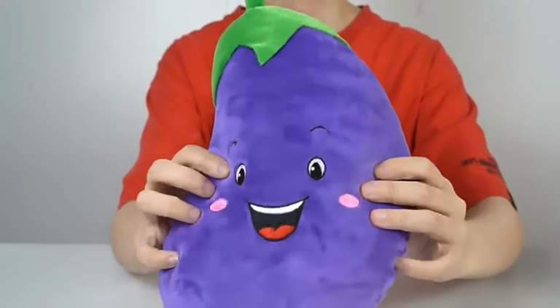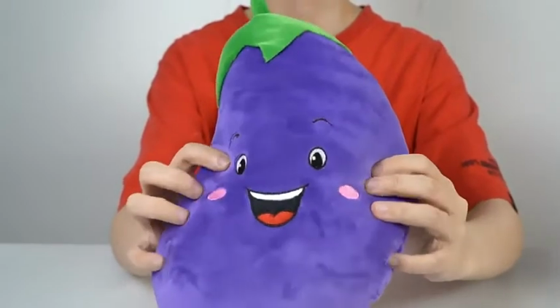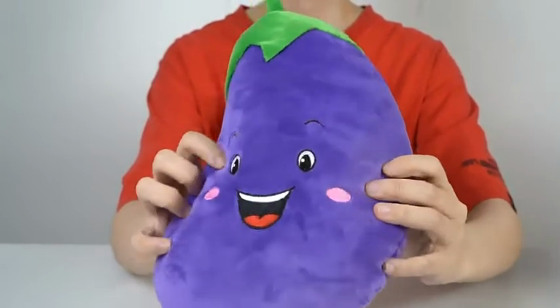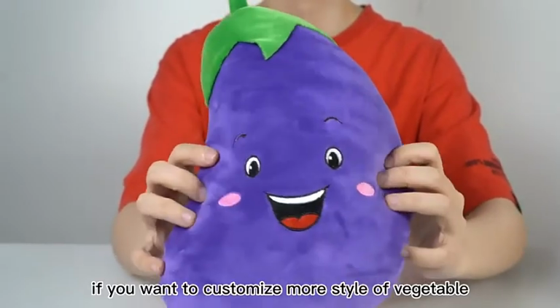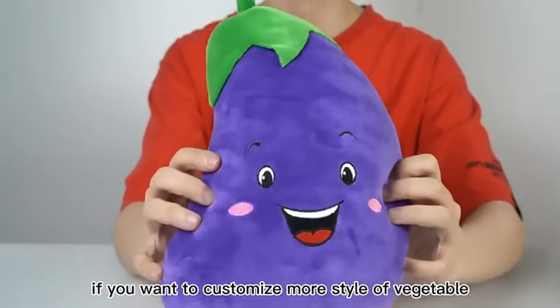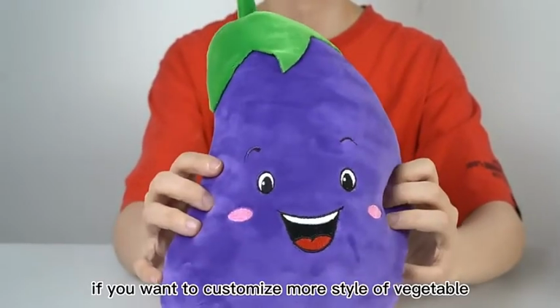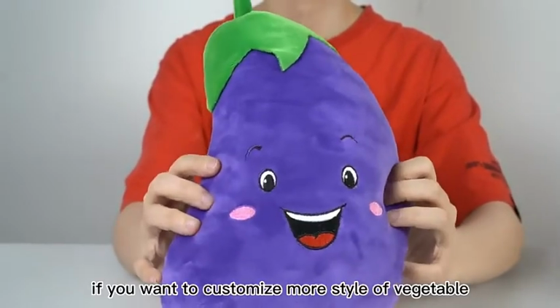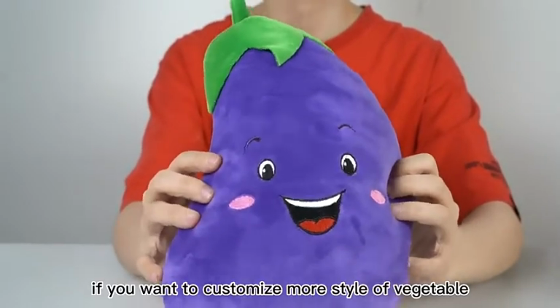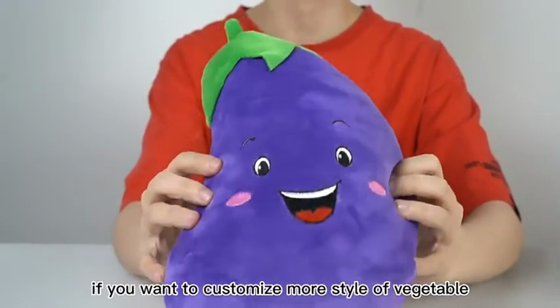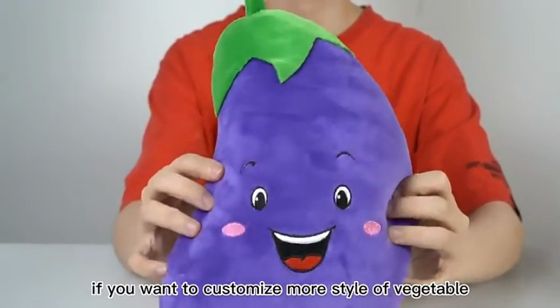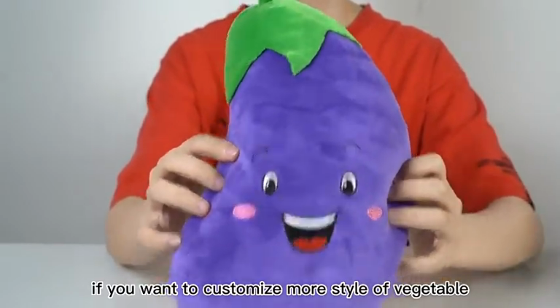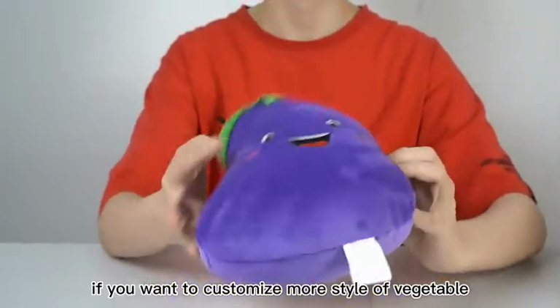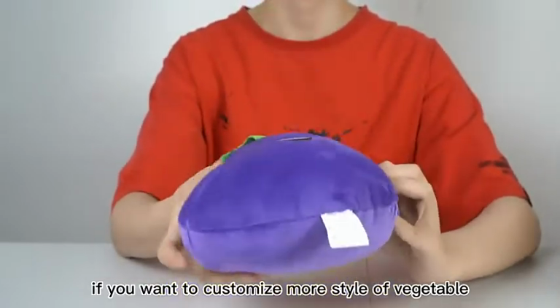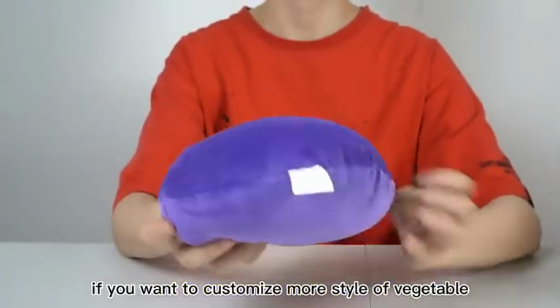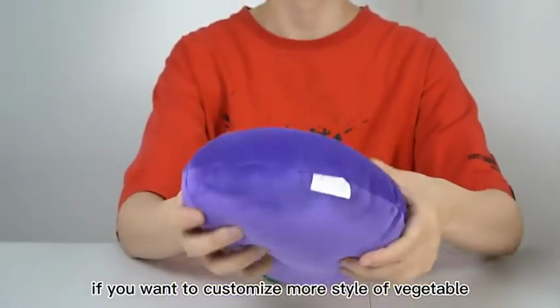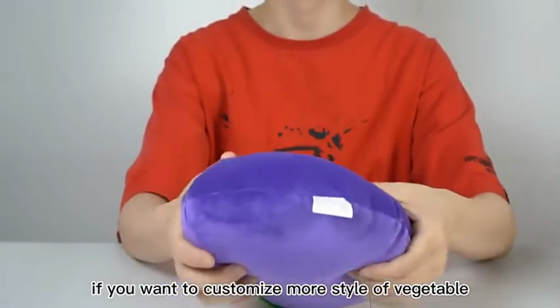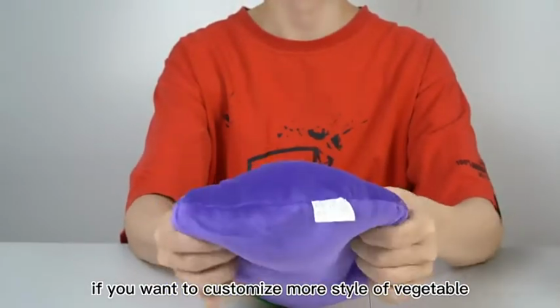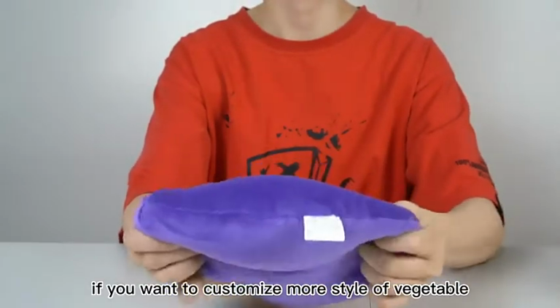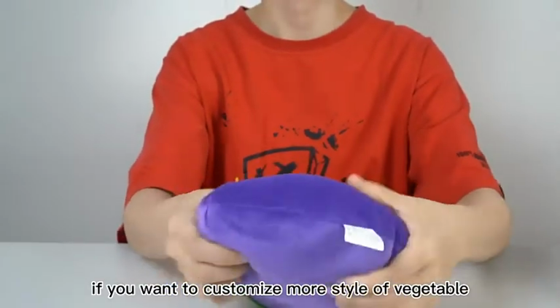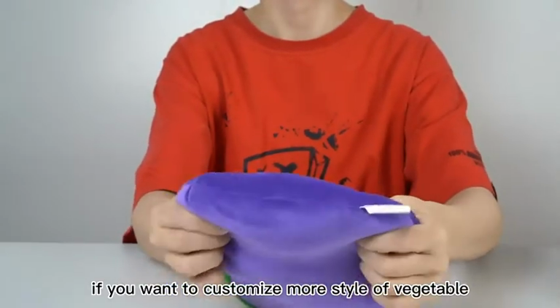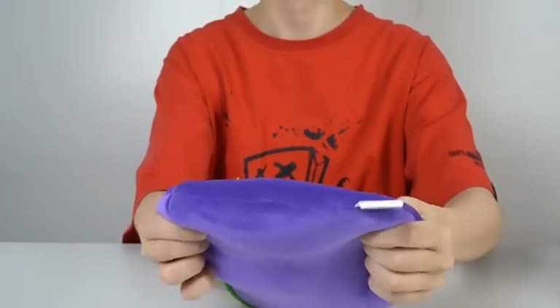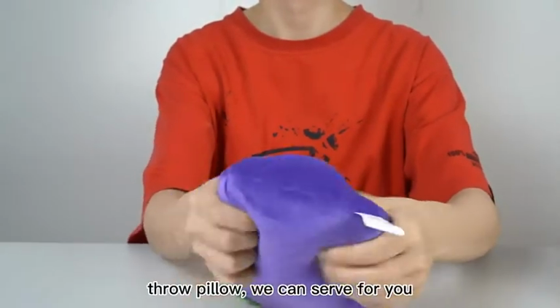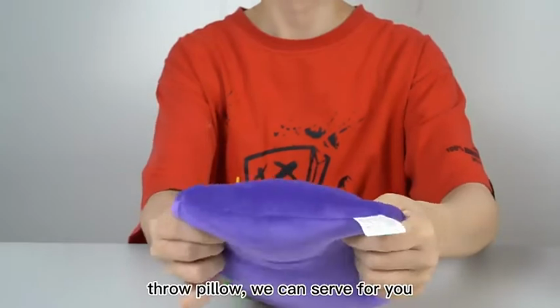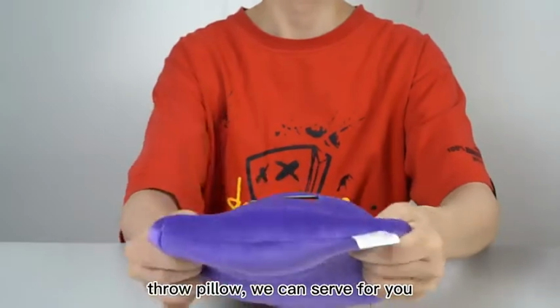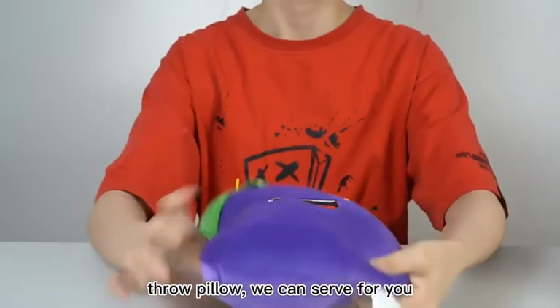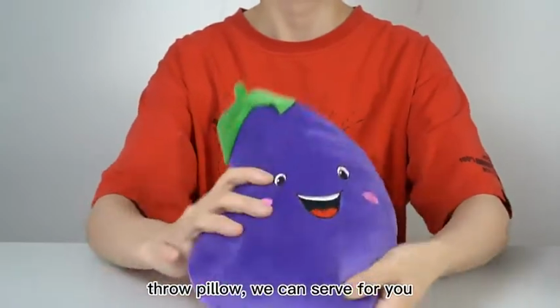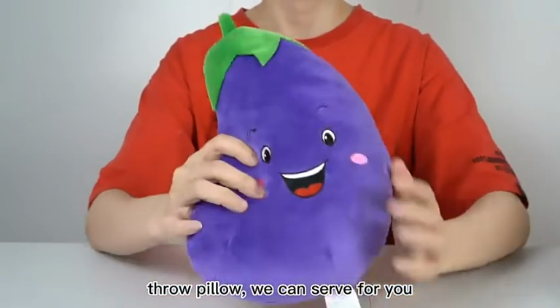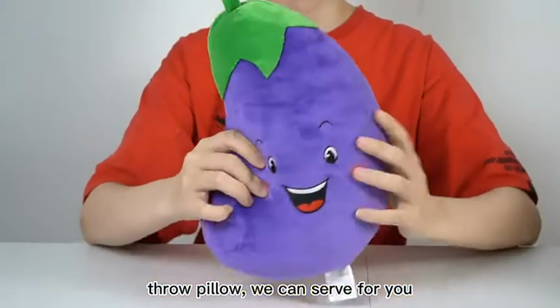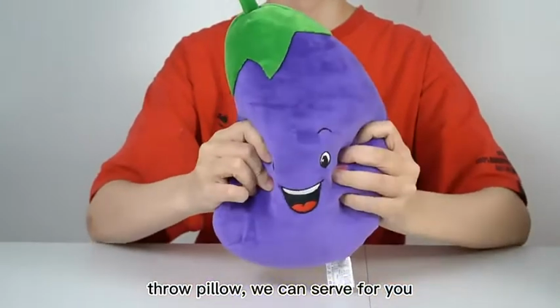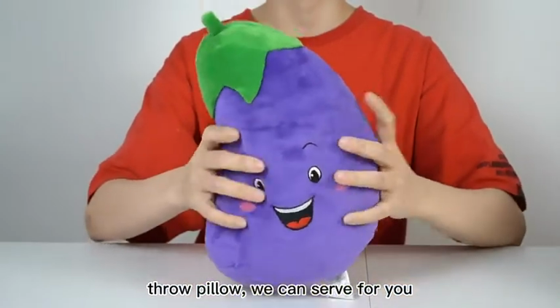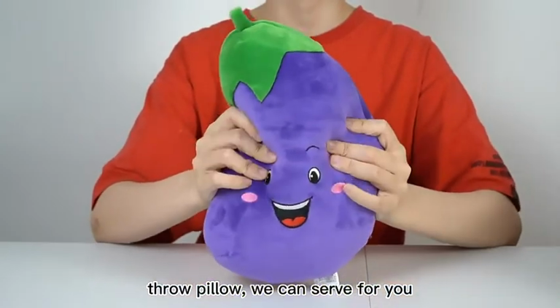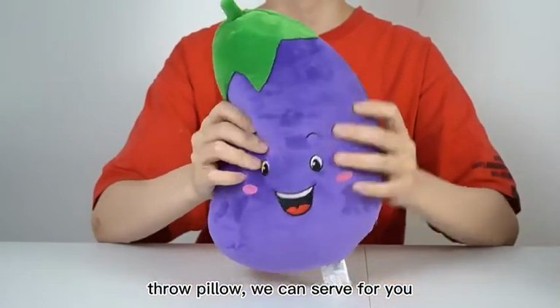If you want to customize Moe's style of vegetable plush toys, we can do it for you.